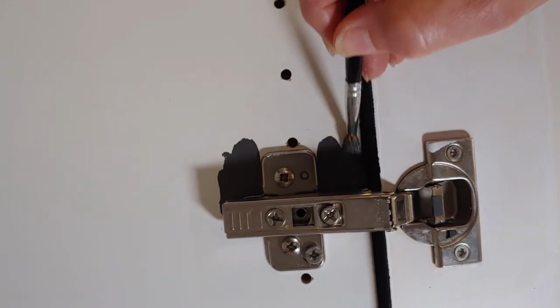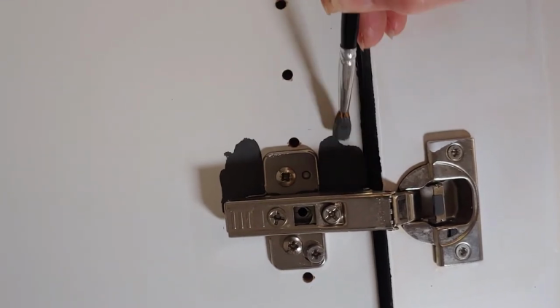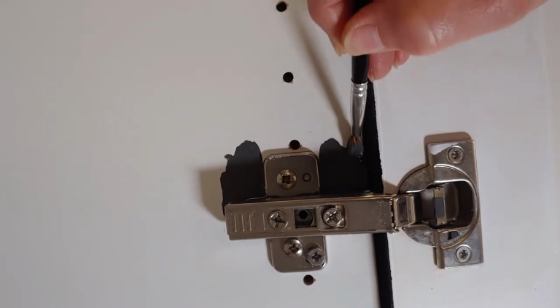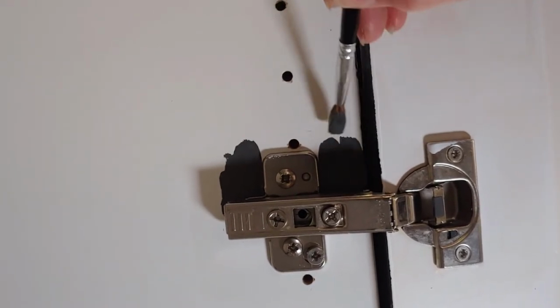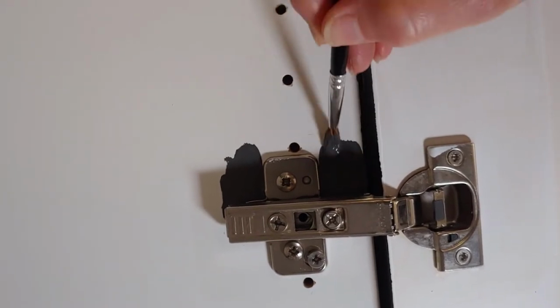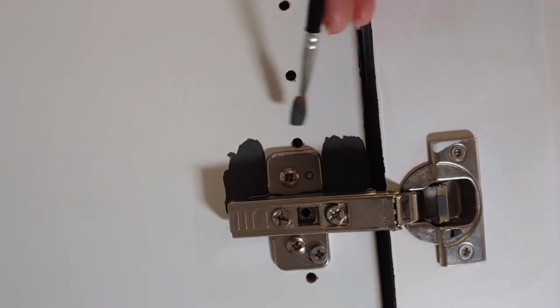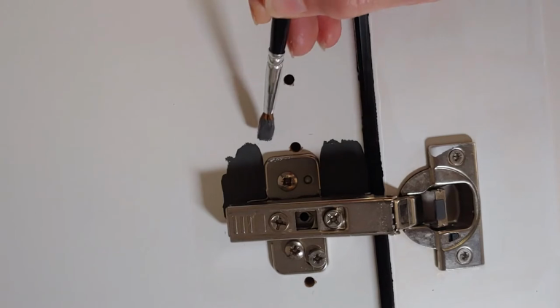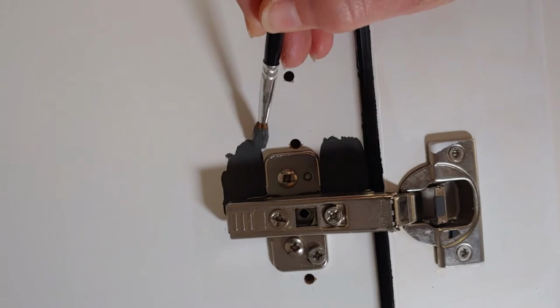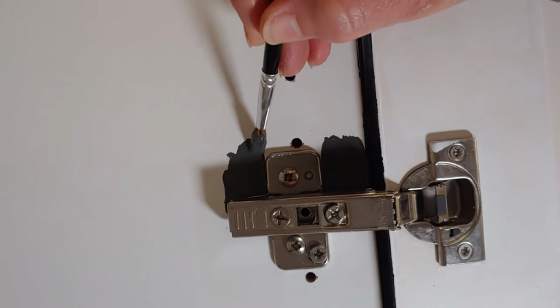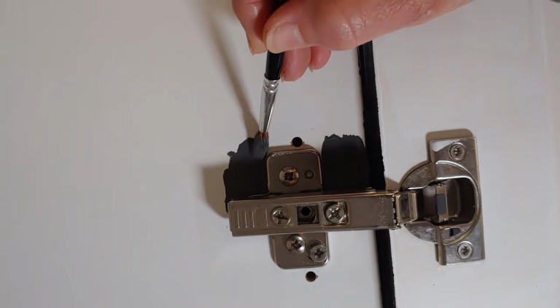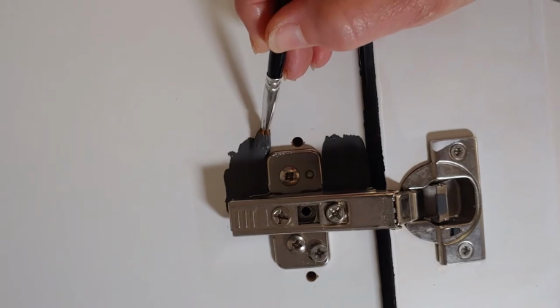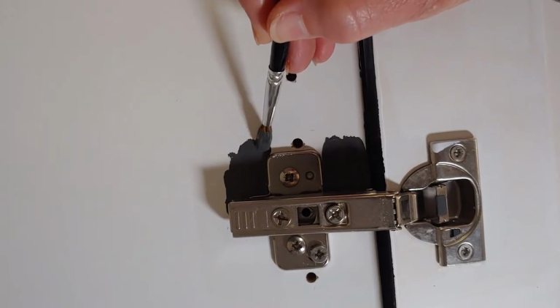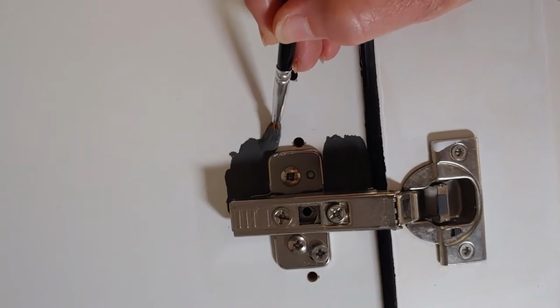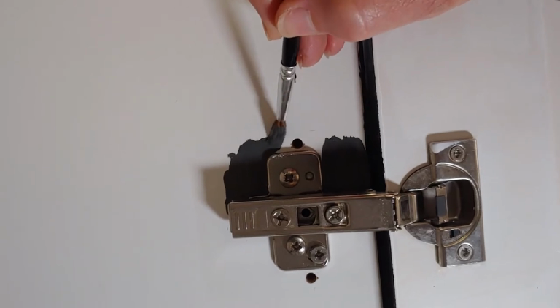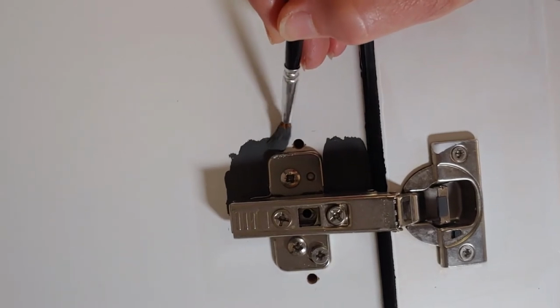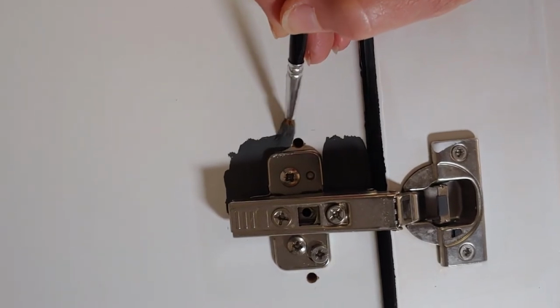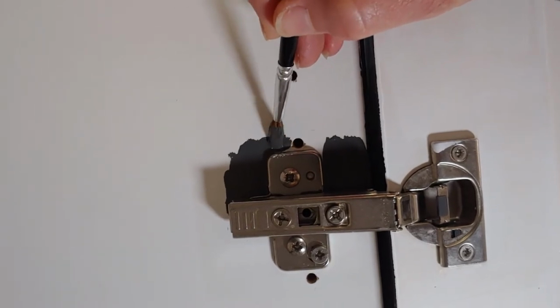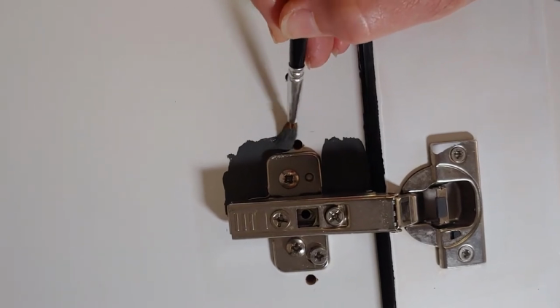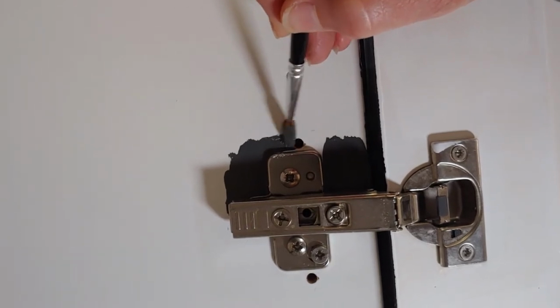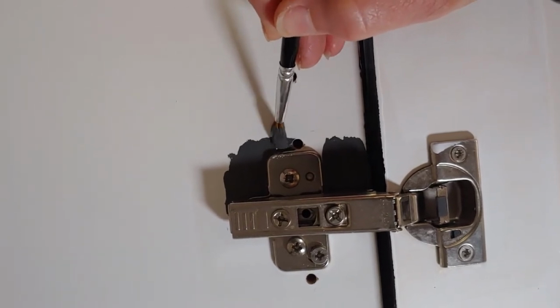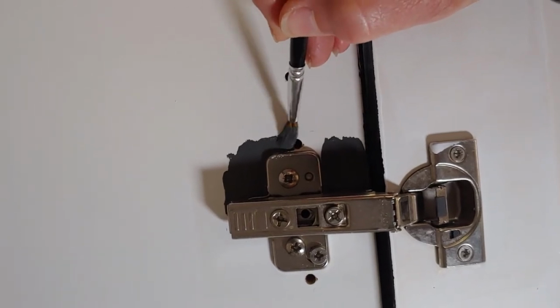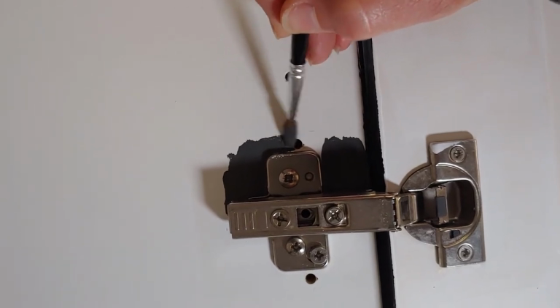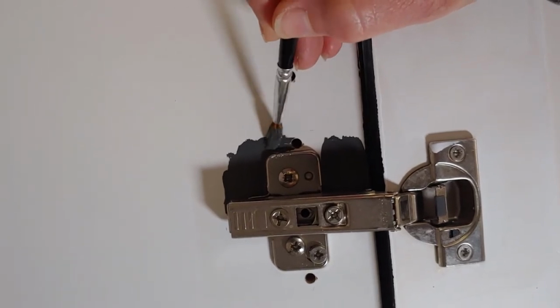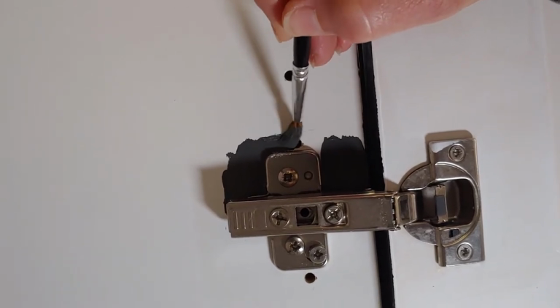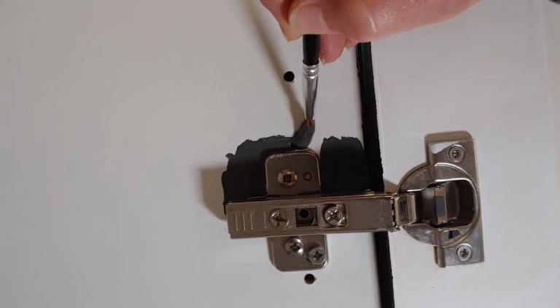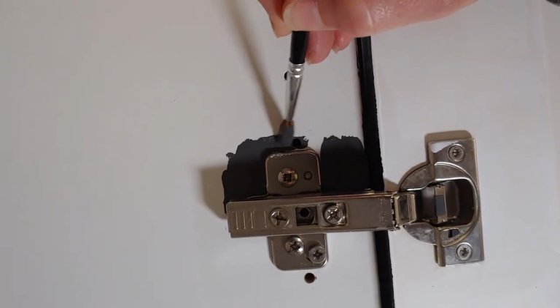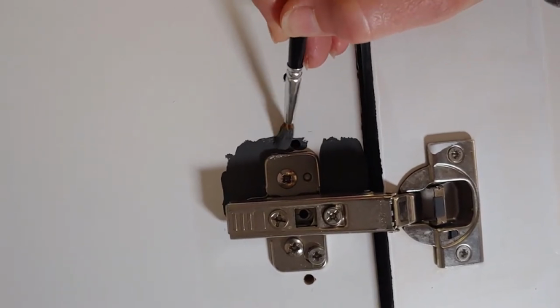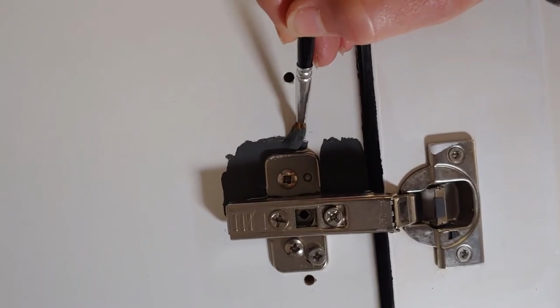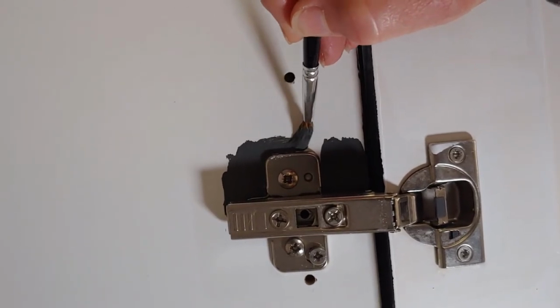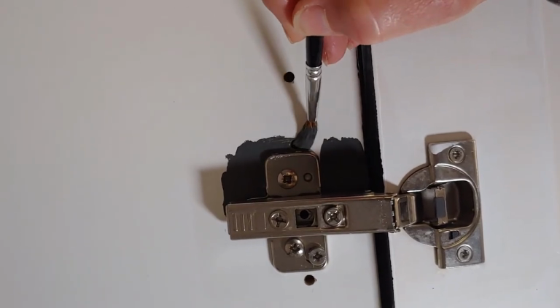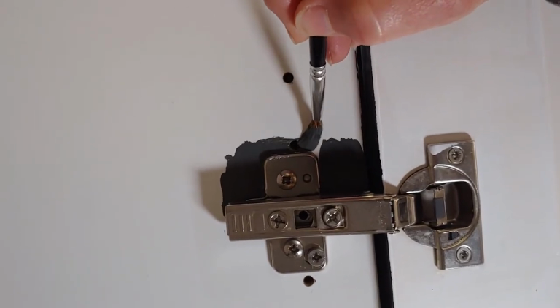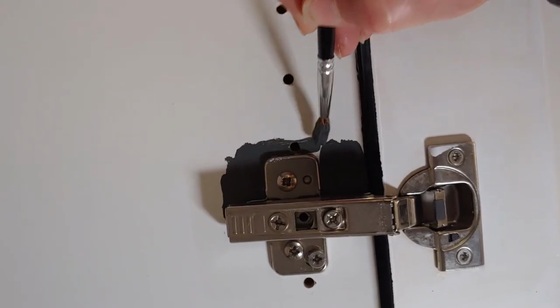Honestly, these chrome hinges are very easy to clean up. I could take paint off with my fingernail.